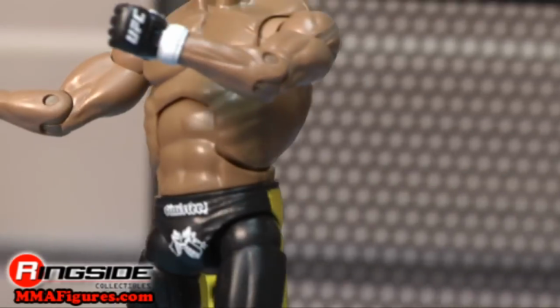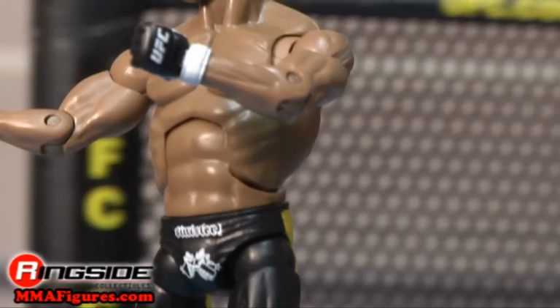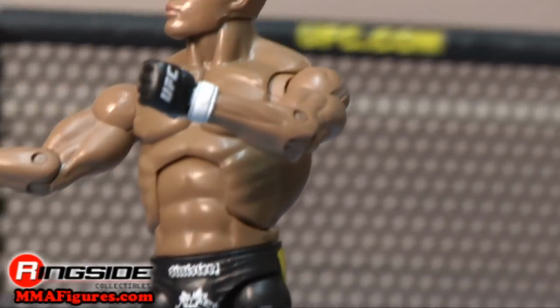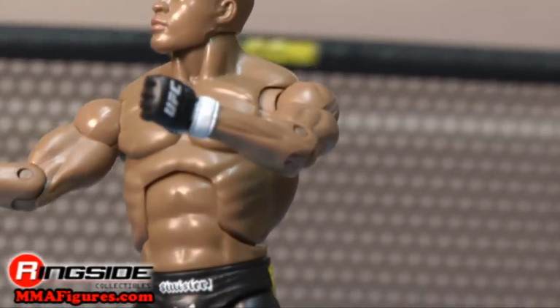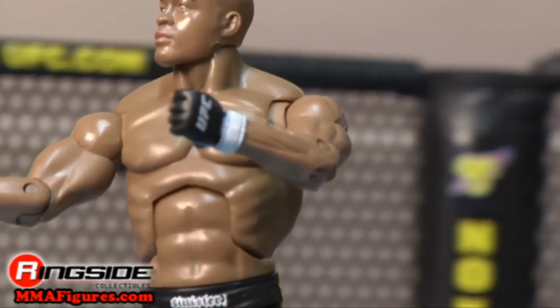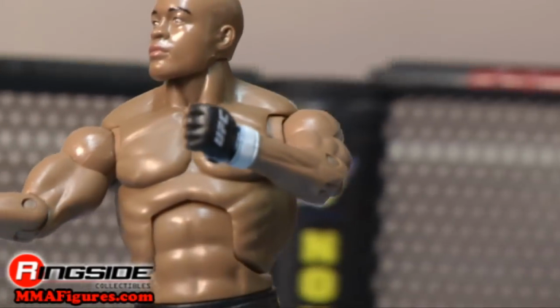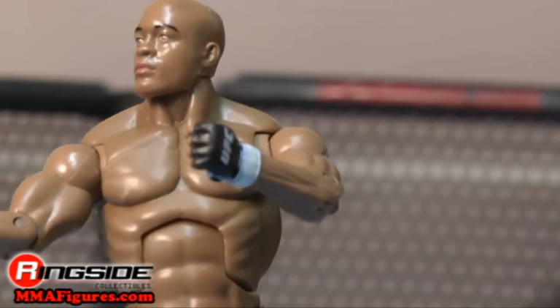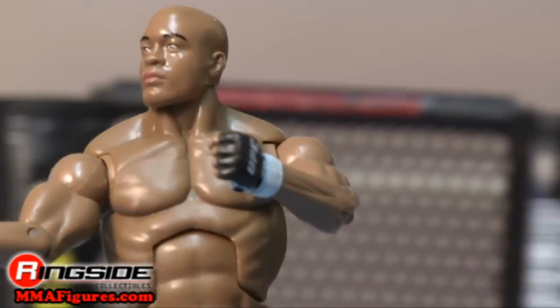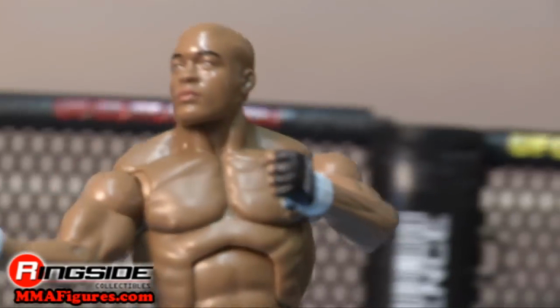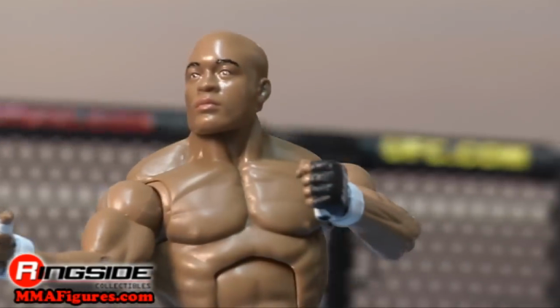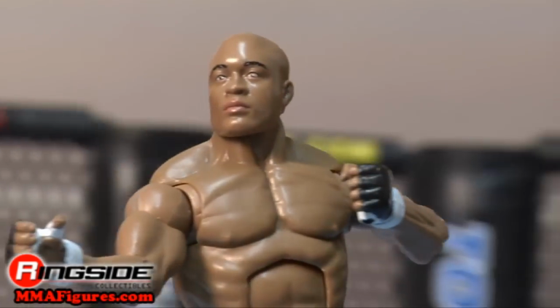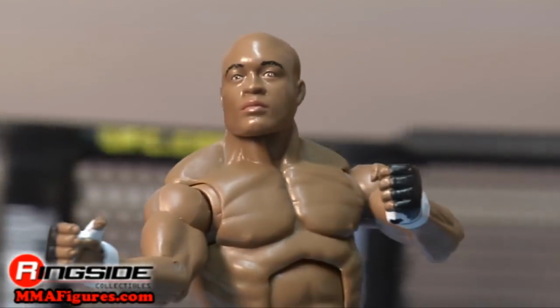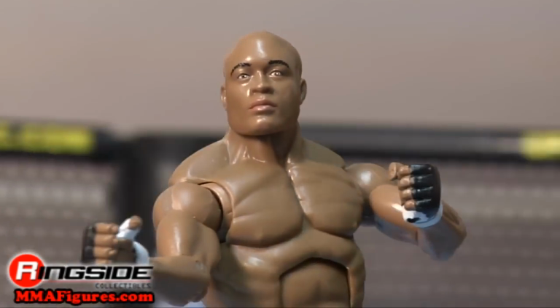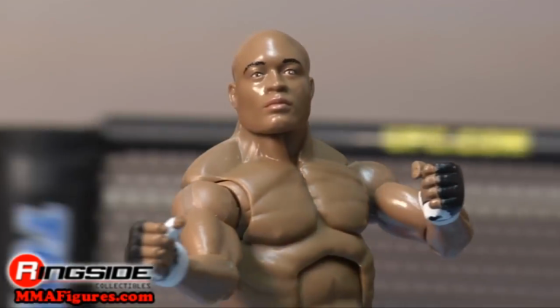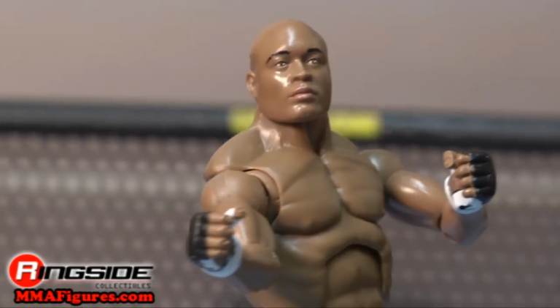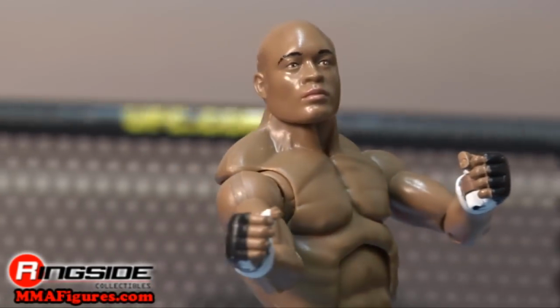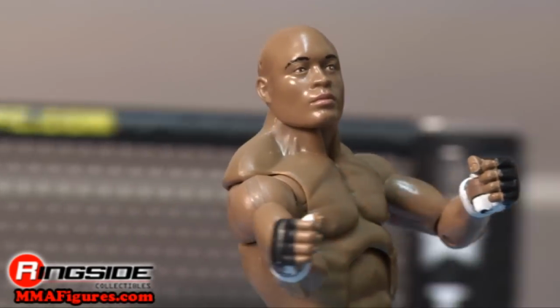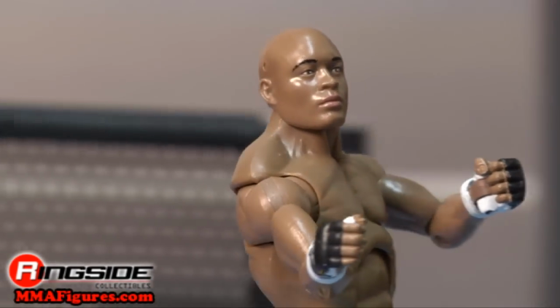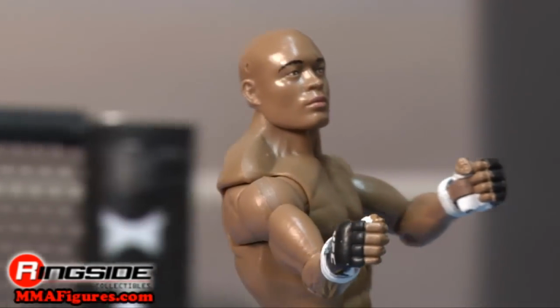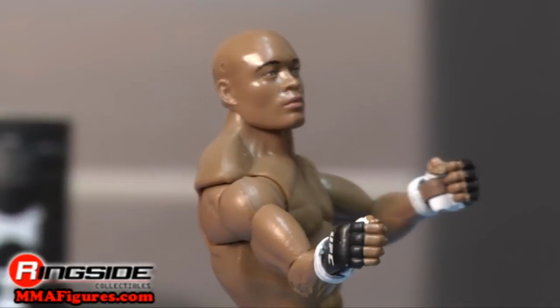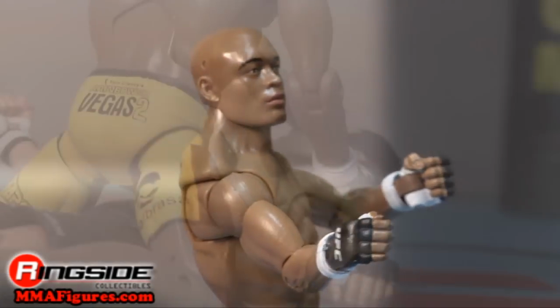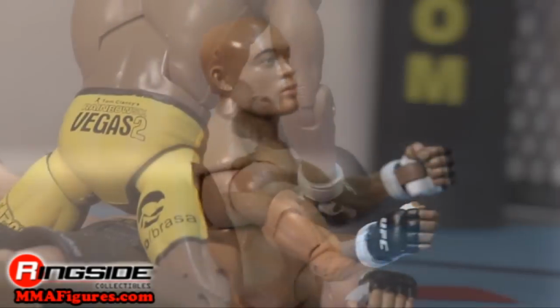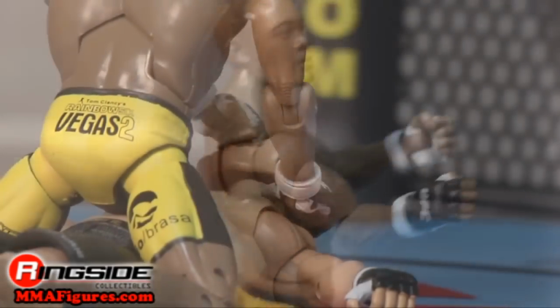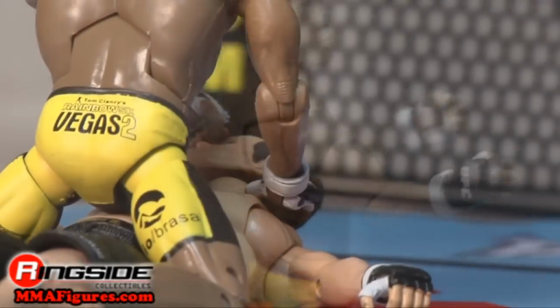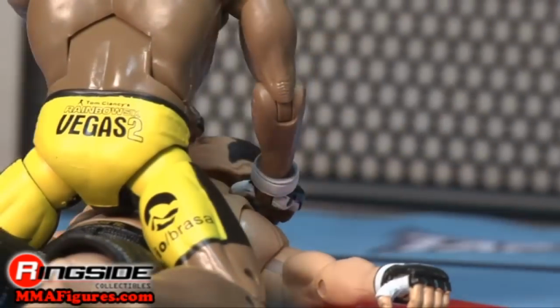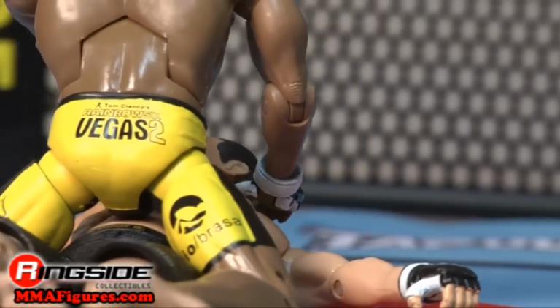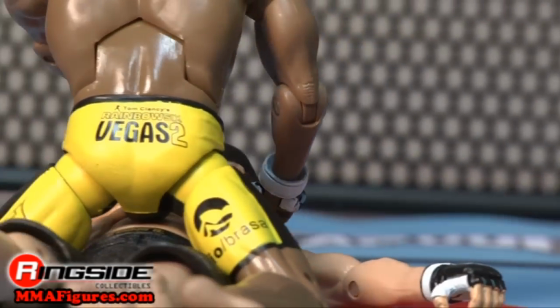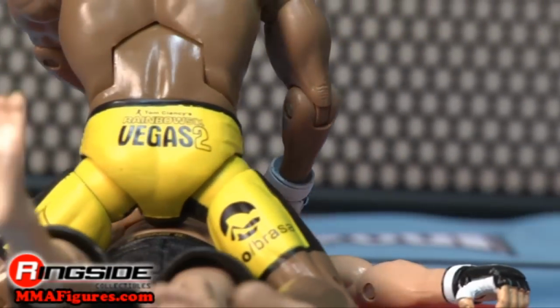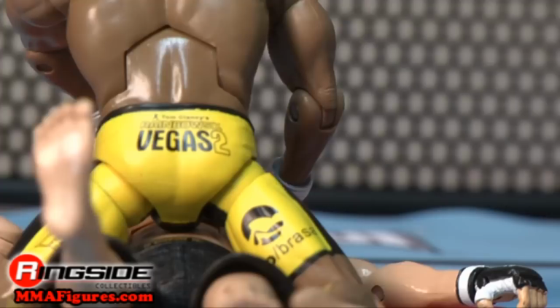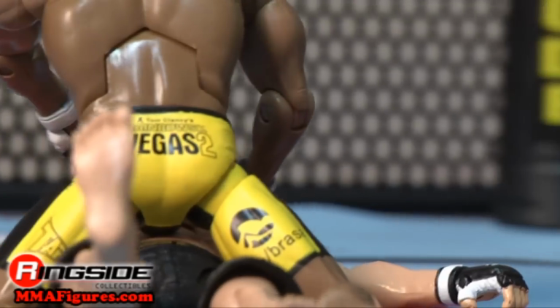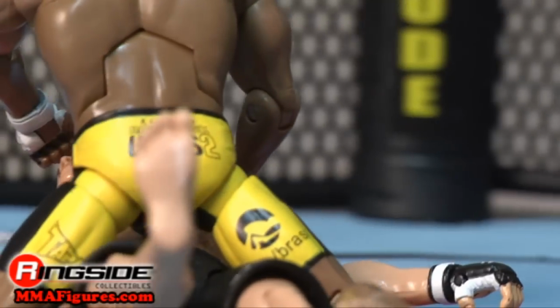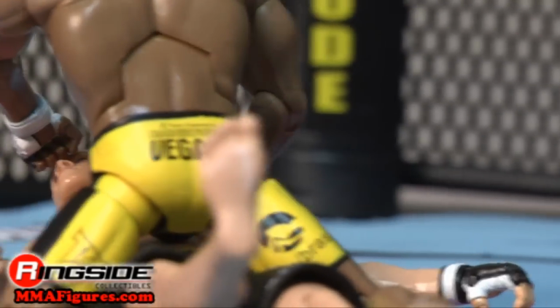Check out Ringside Collectibles at MMAFigures.com for all the latest mixed martial arts action figures.